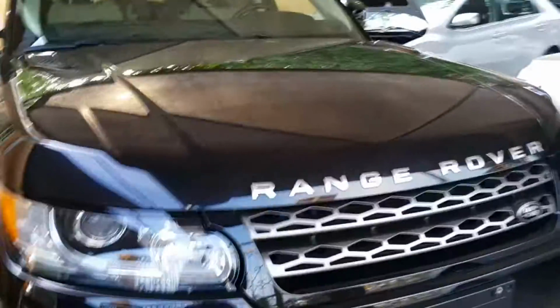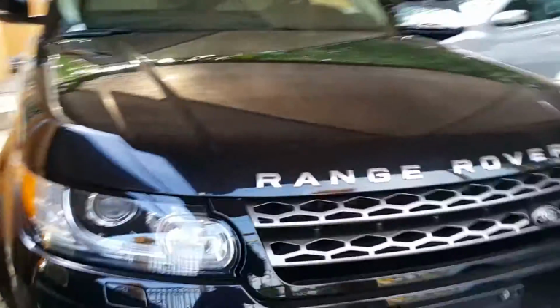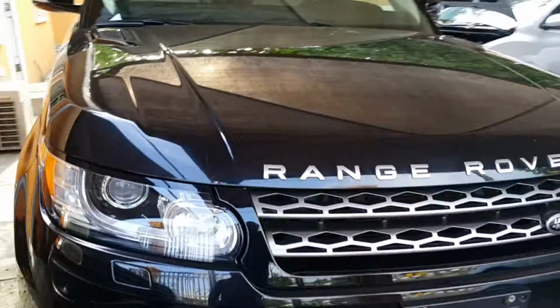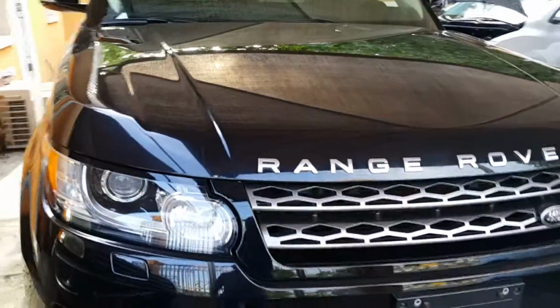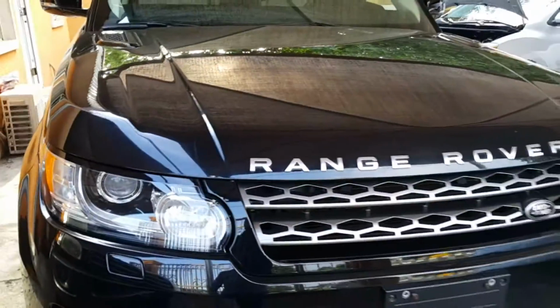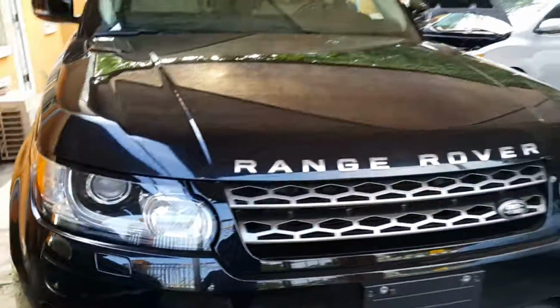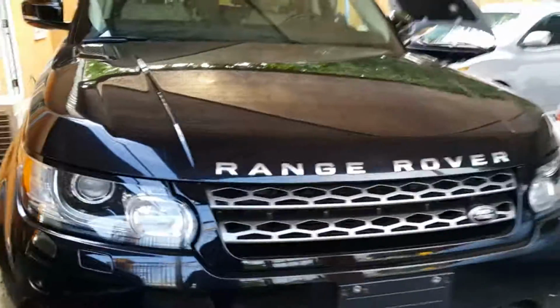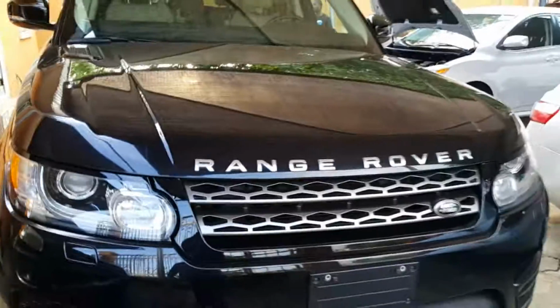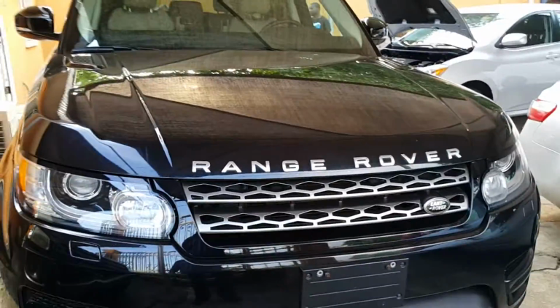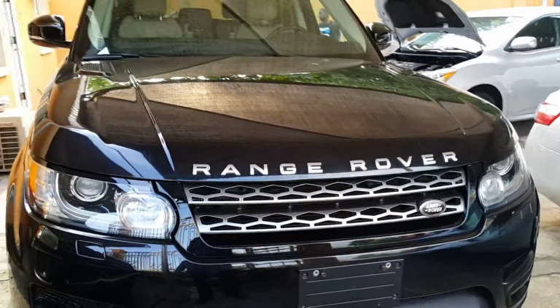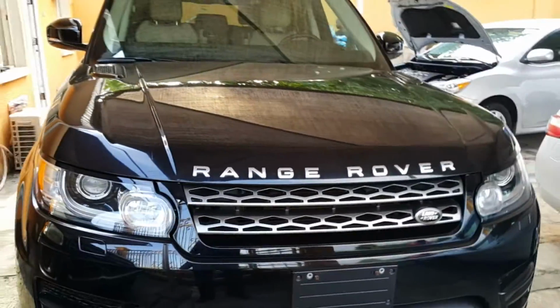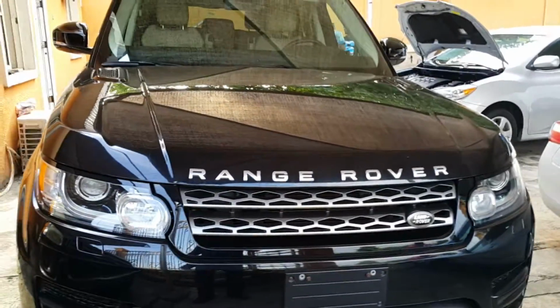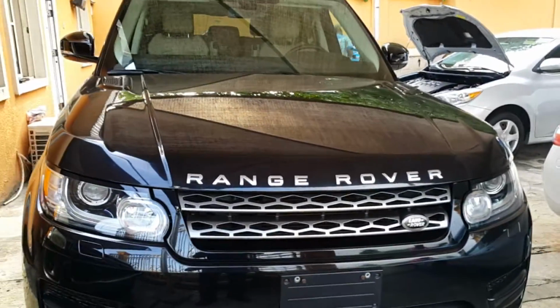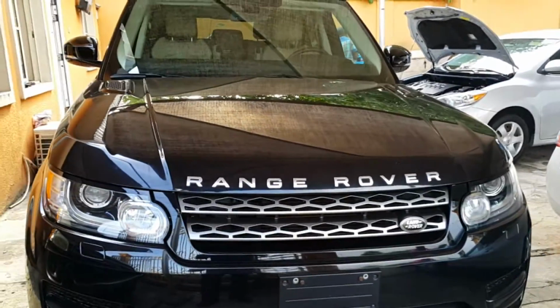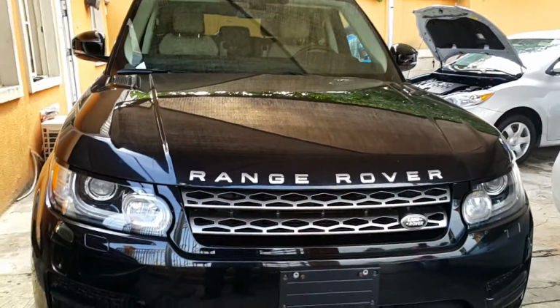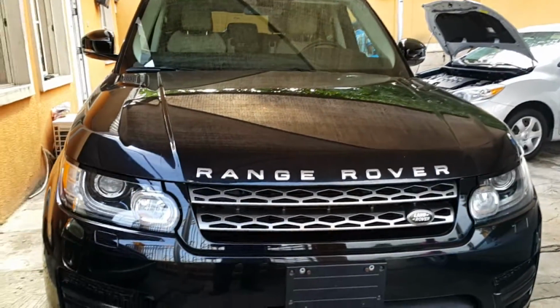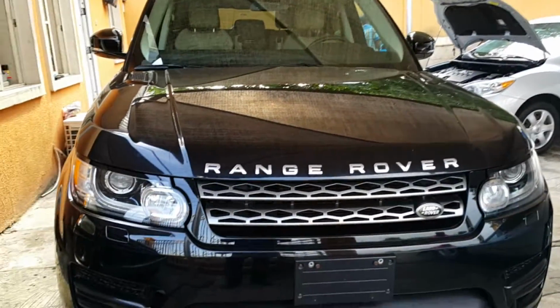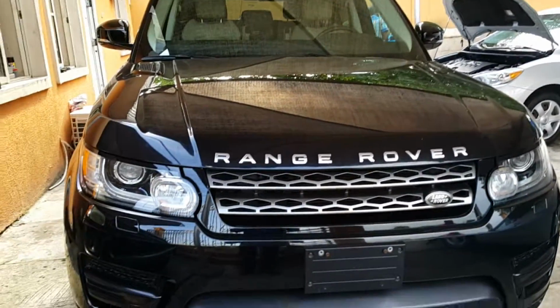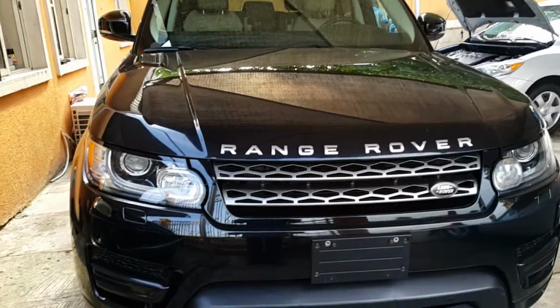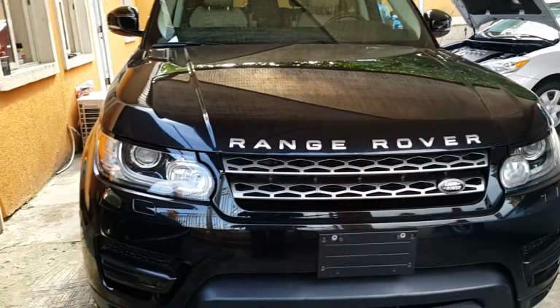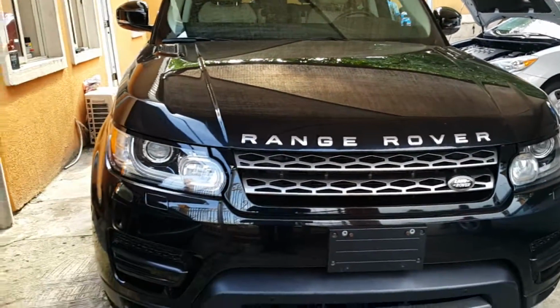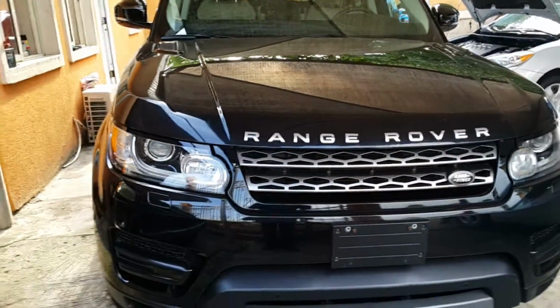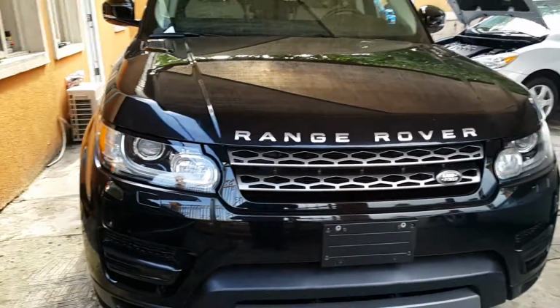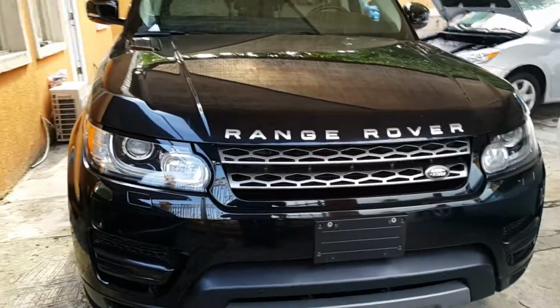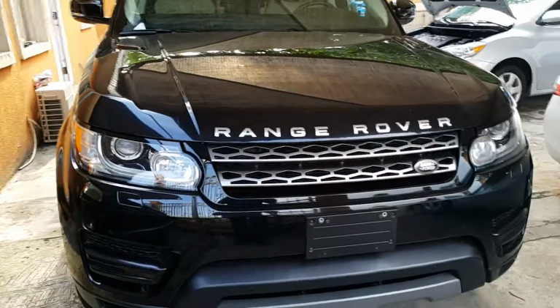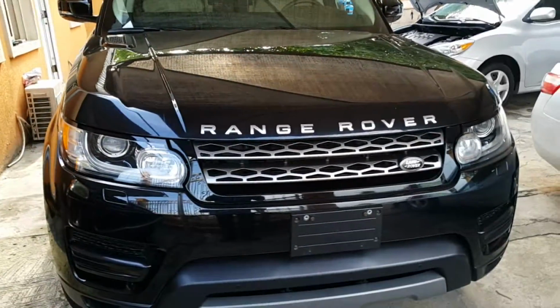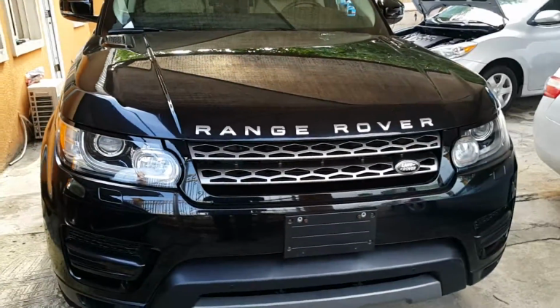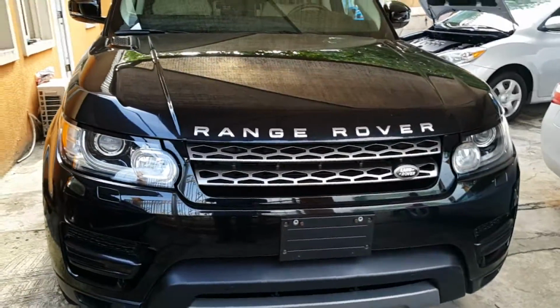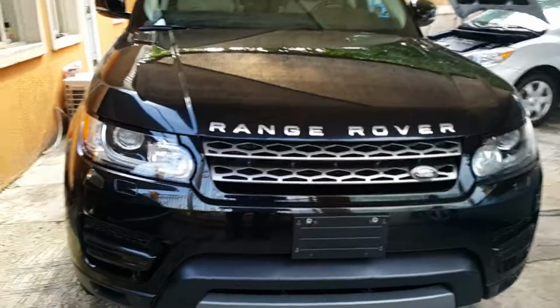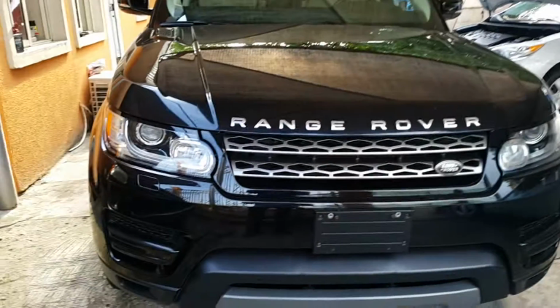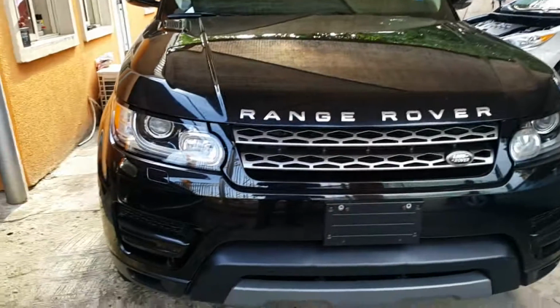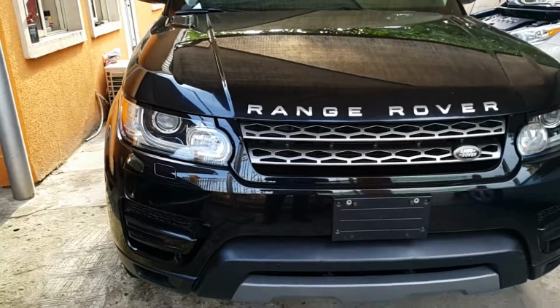And there you have it — a Range Rover up for sale on the Mommy Girl Cars website.